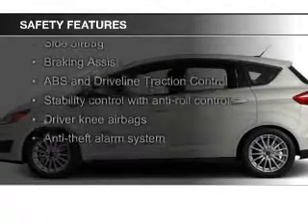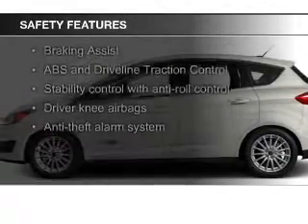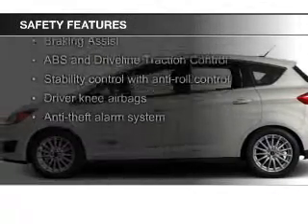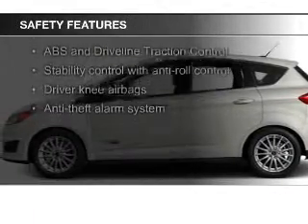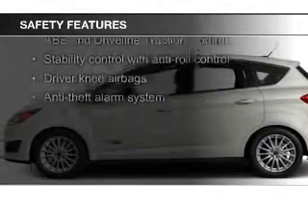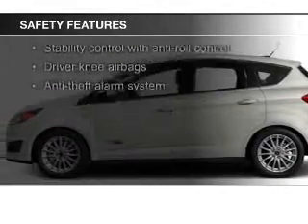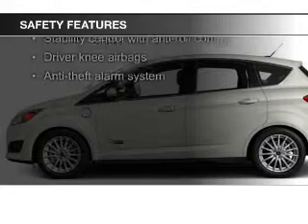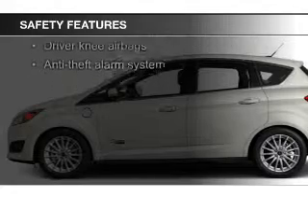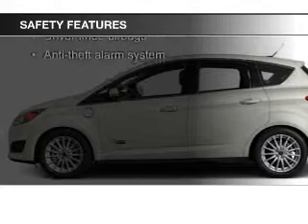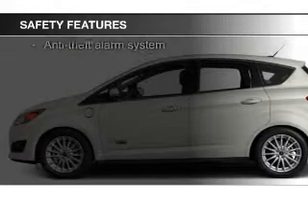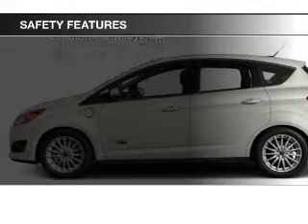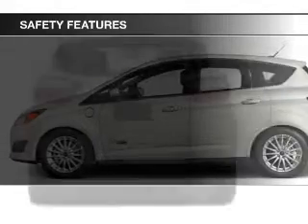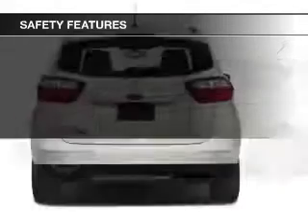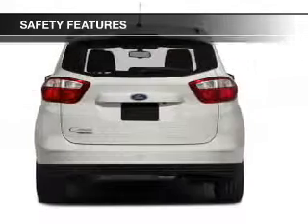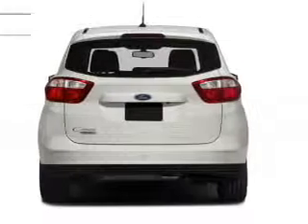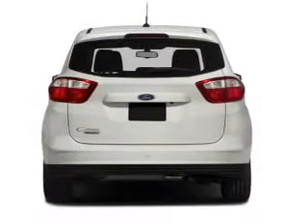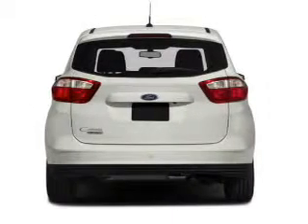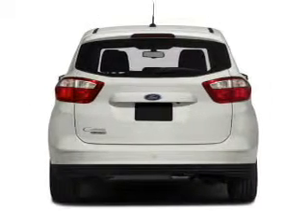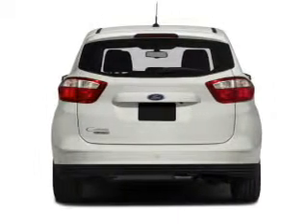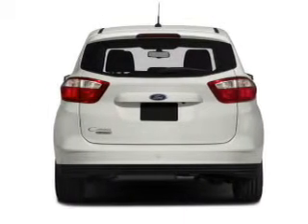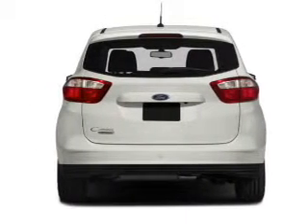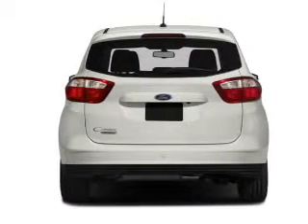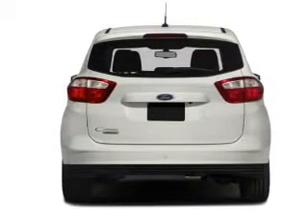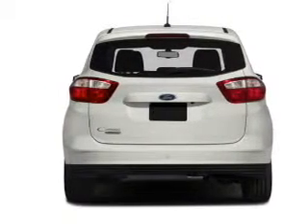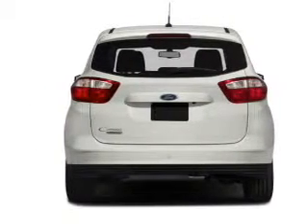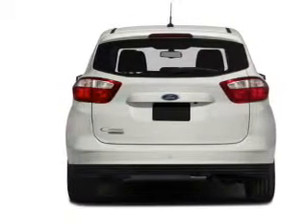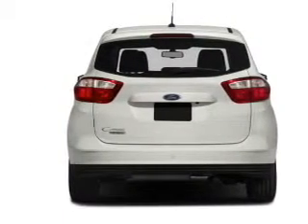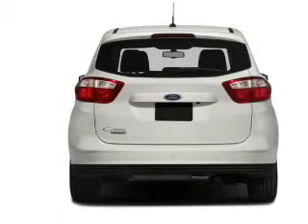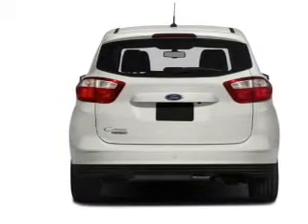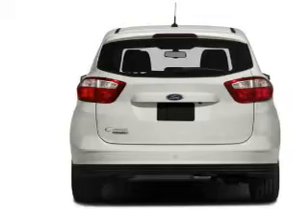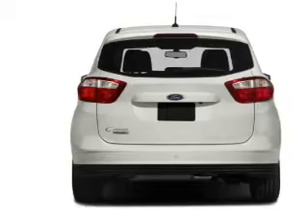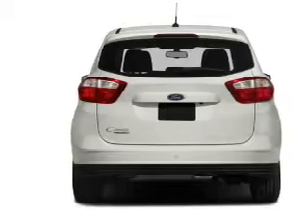A backup camera, fog lights, curtain head airbags, side airbags, rain sensing wipers, and independent suspension.